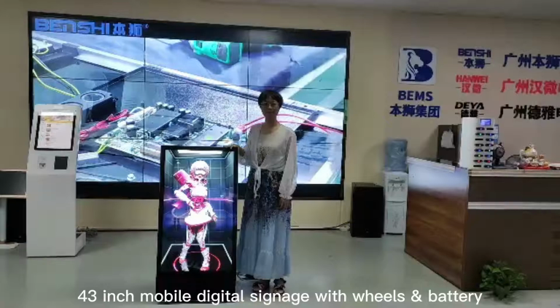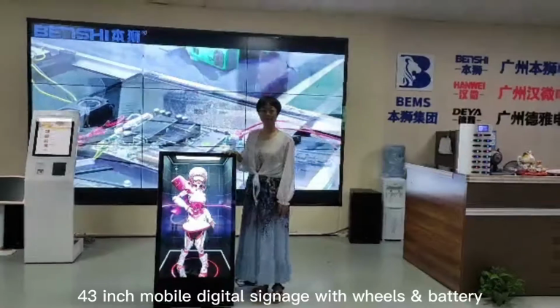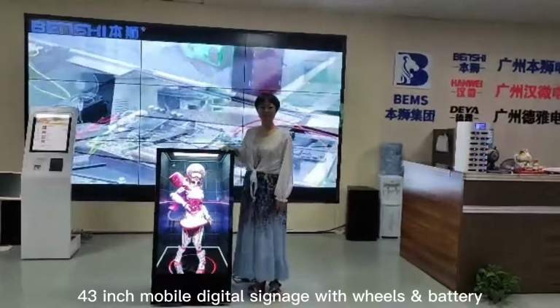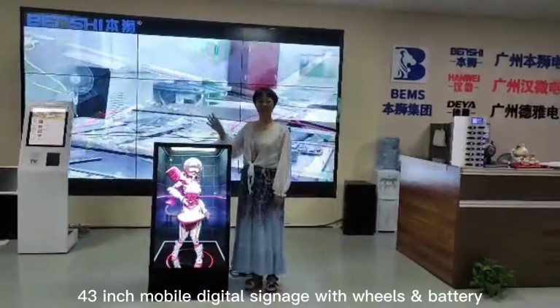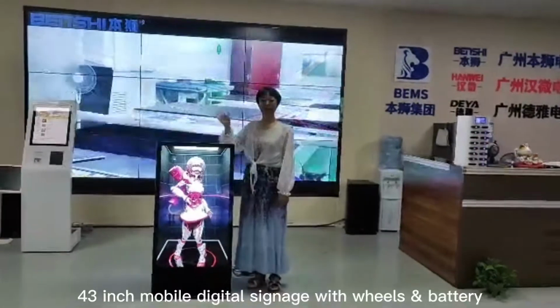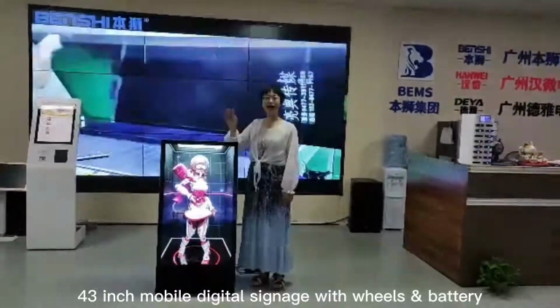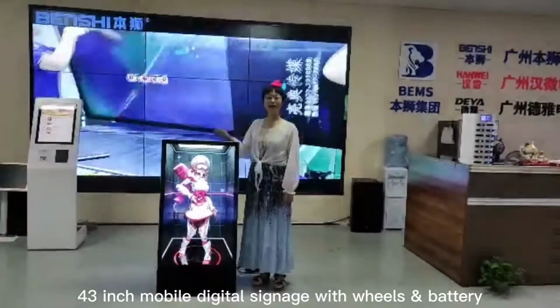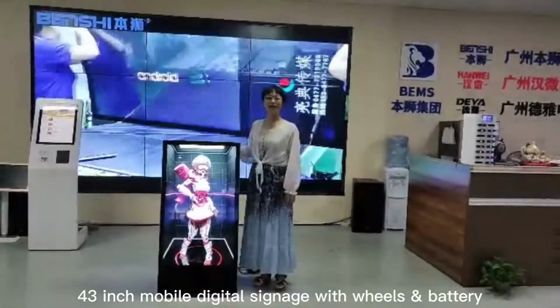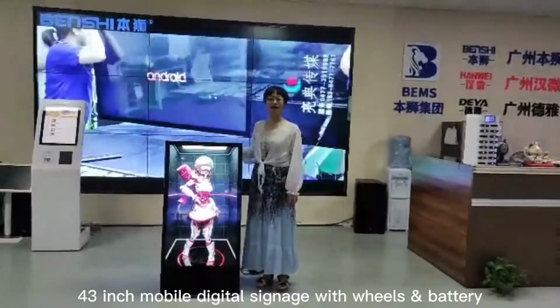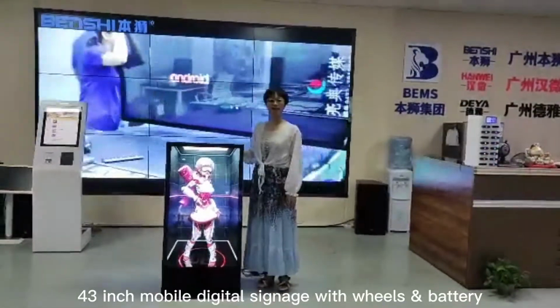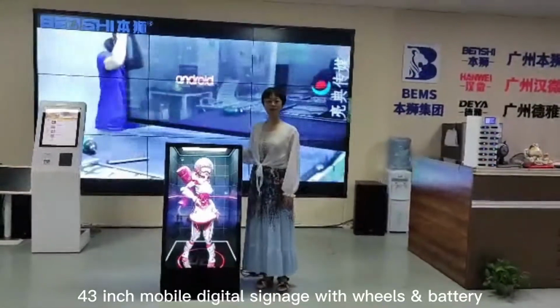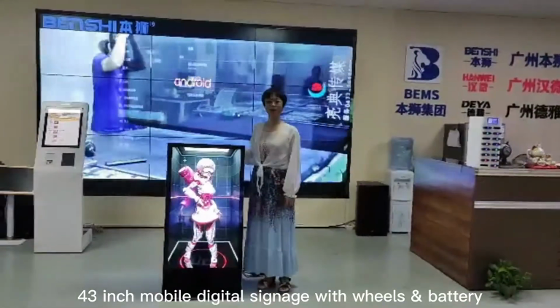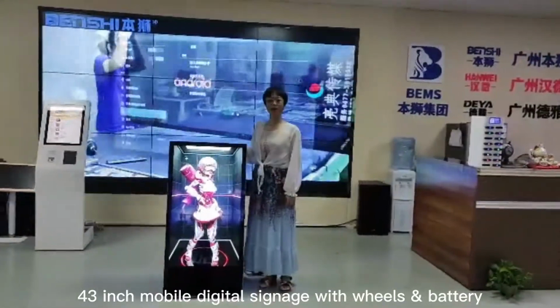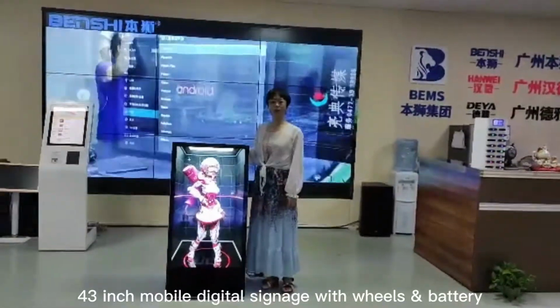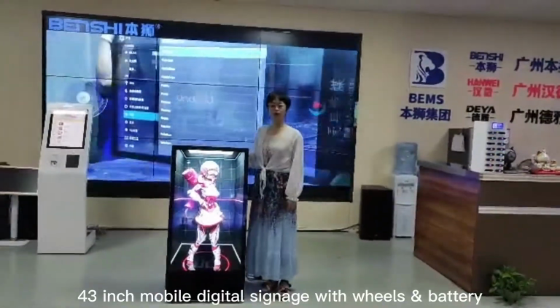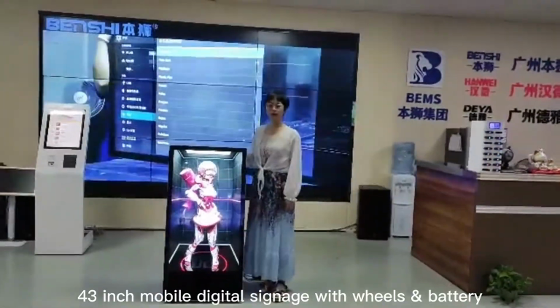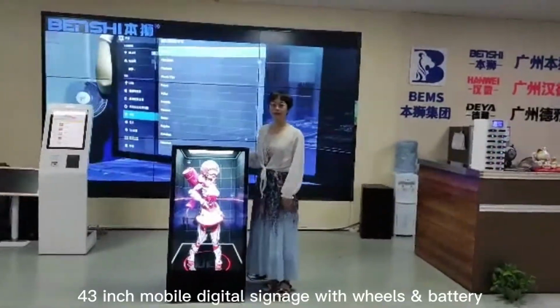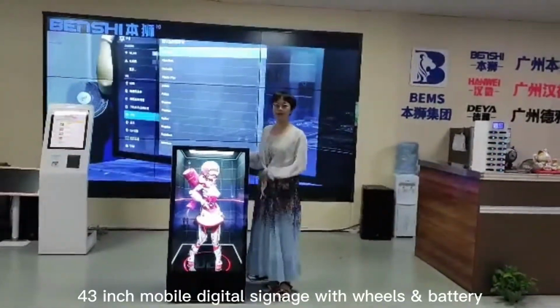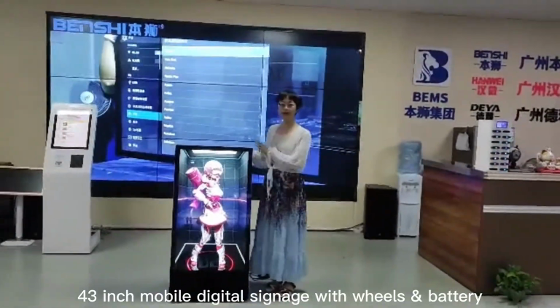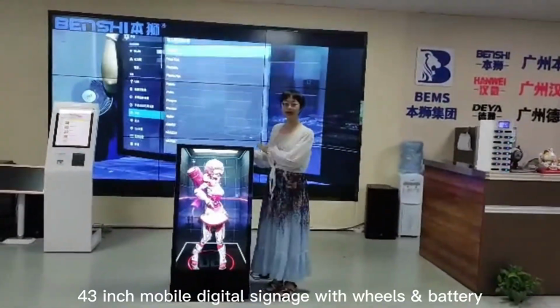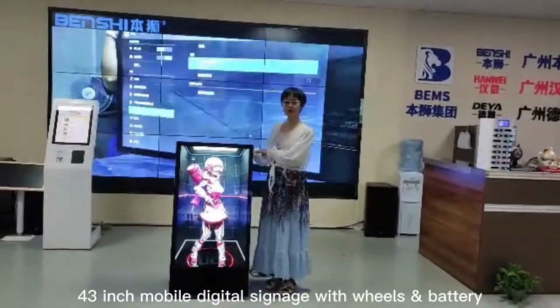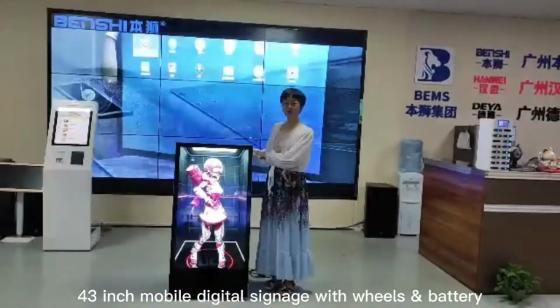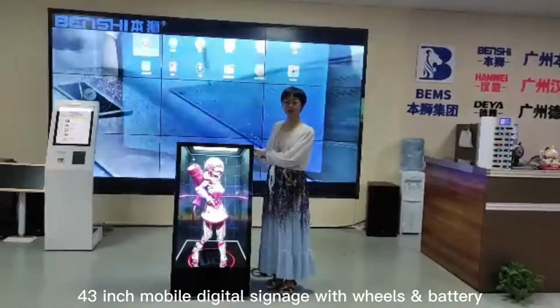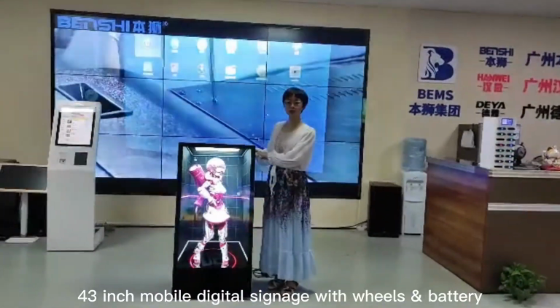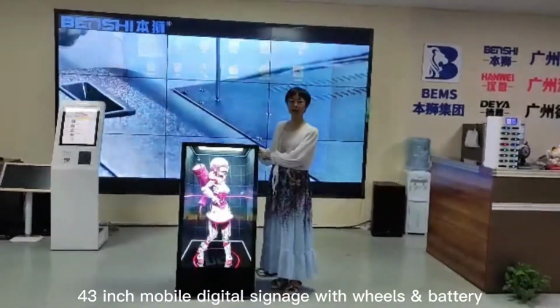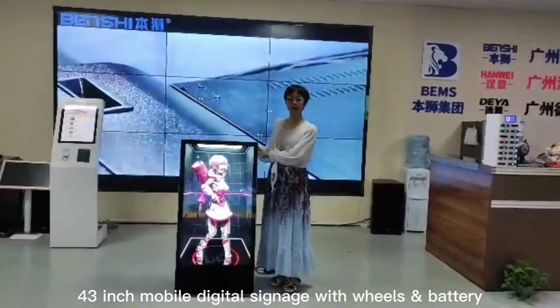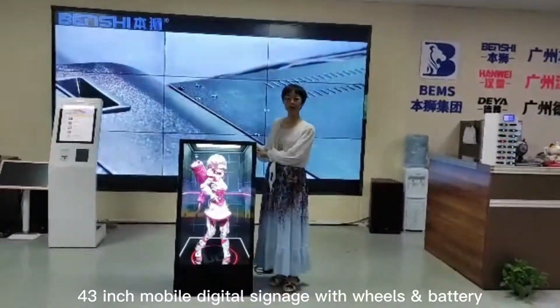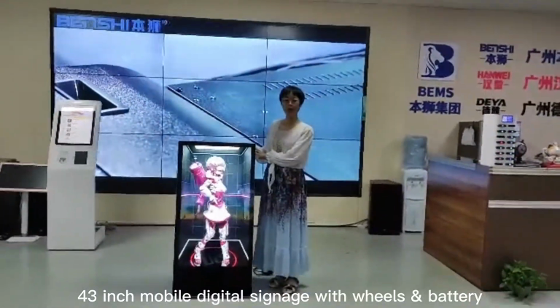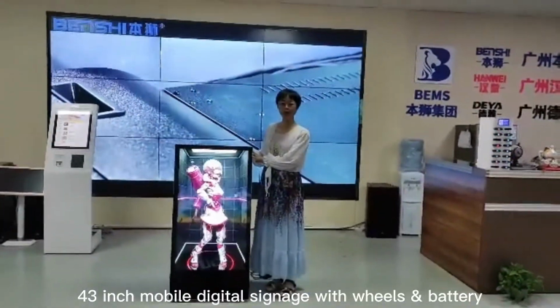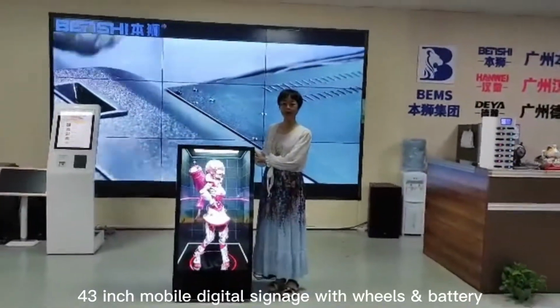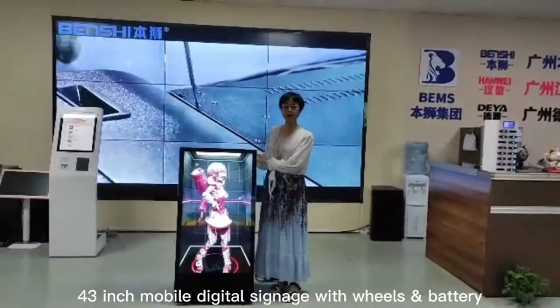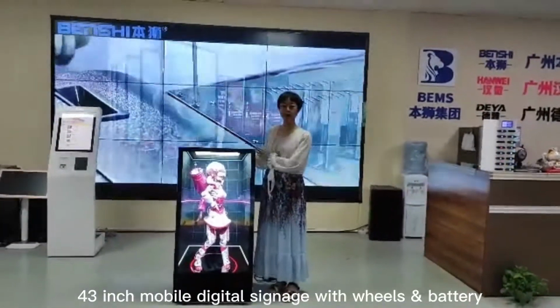Hi, this is Mei from Fondo Pants. Today, I will introduce our new product to you.